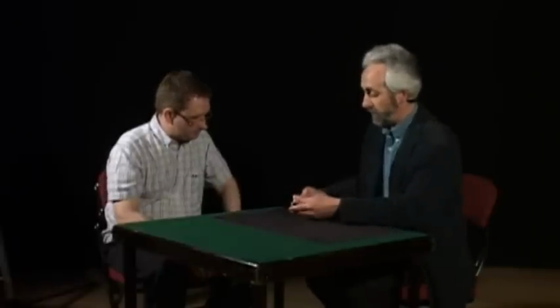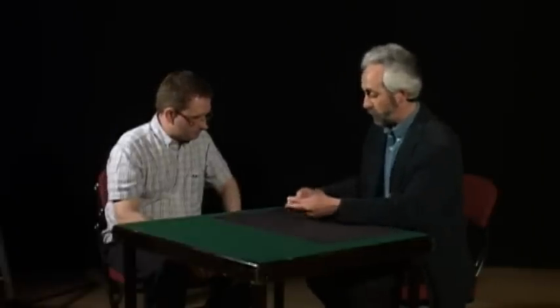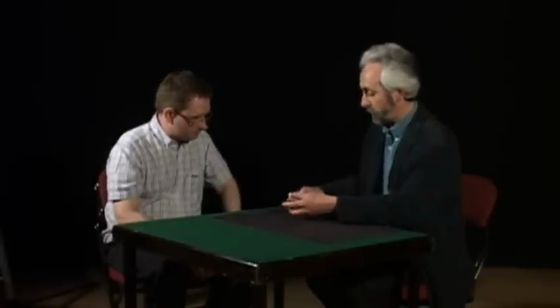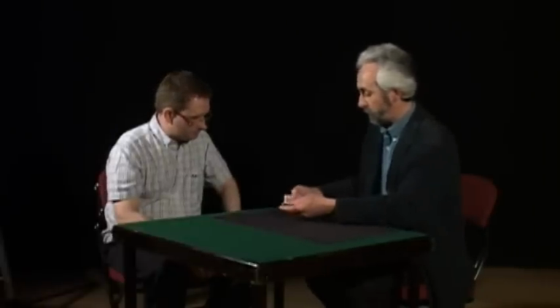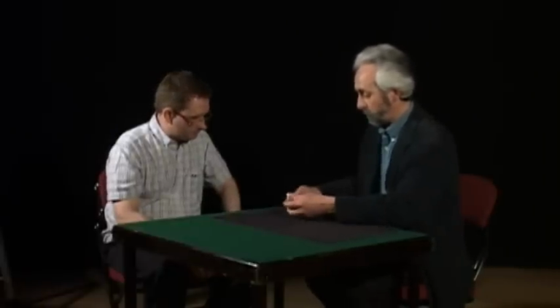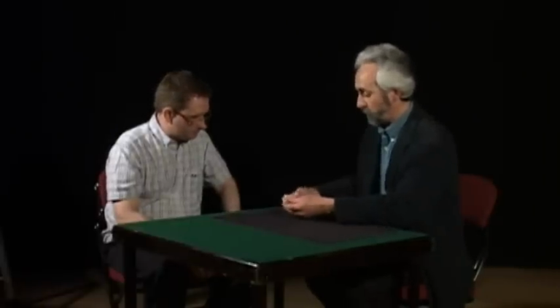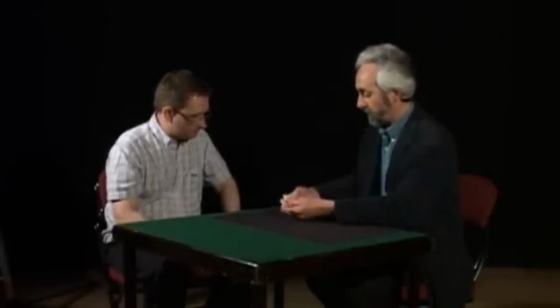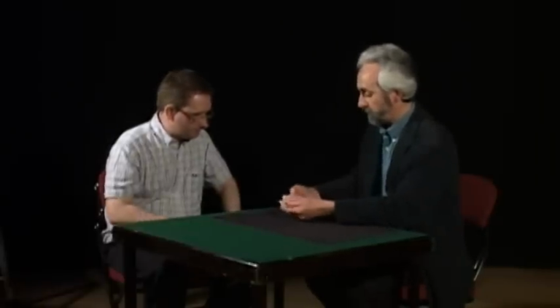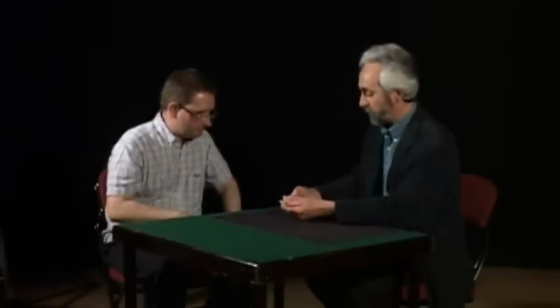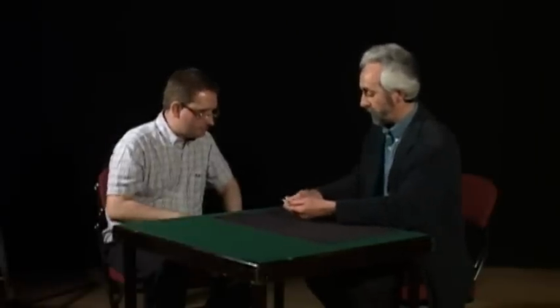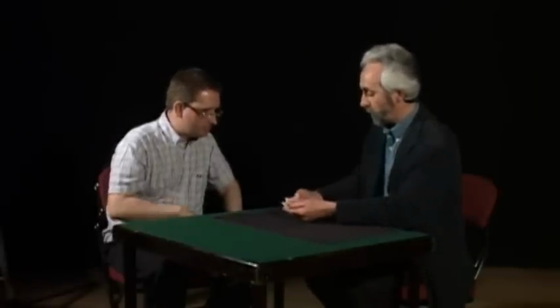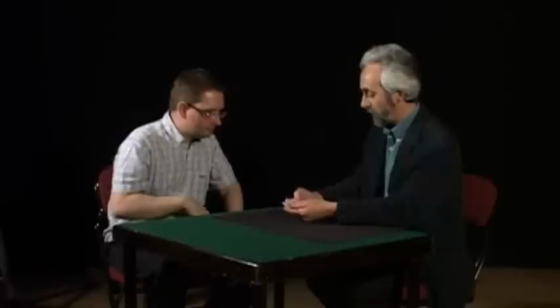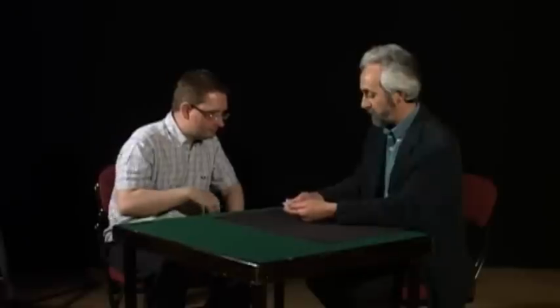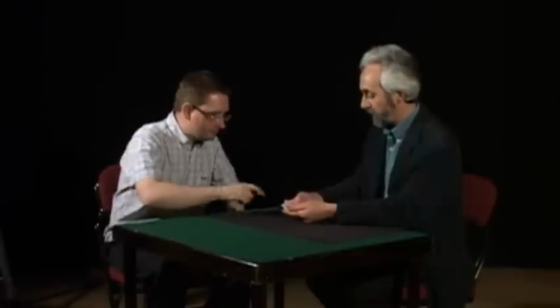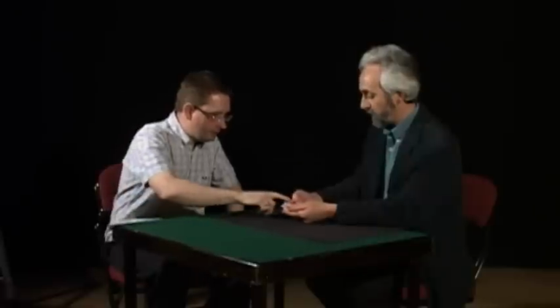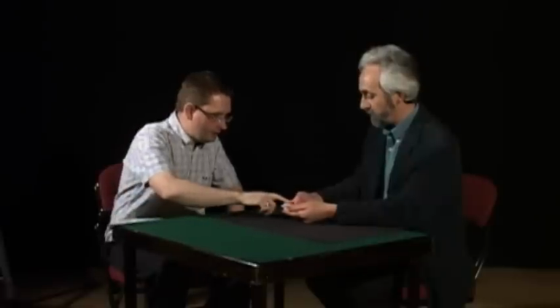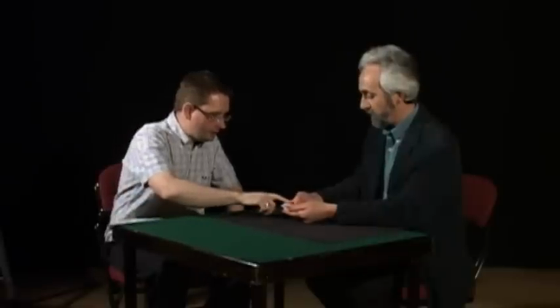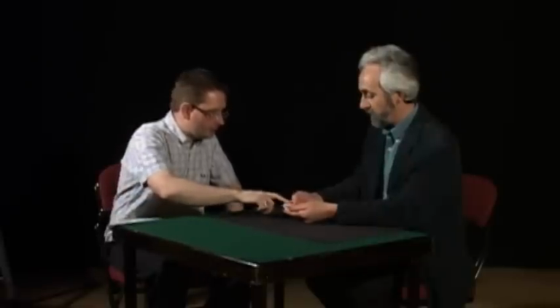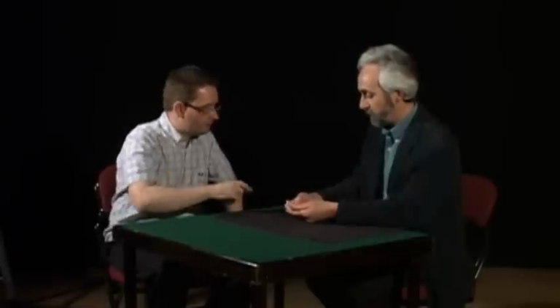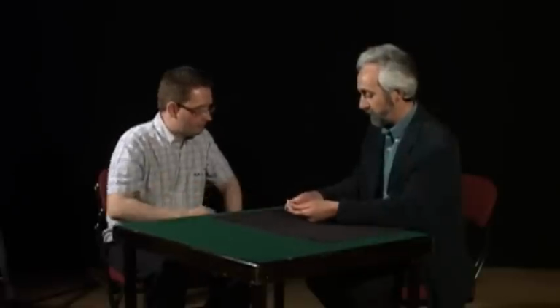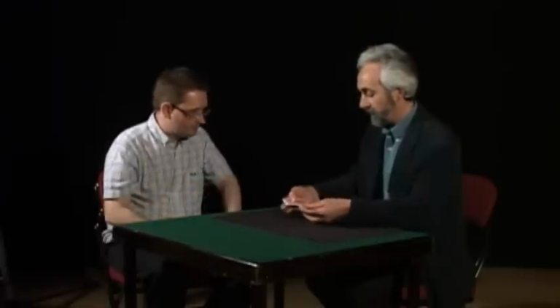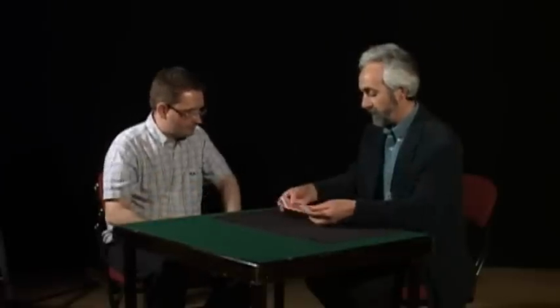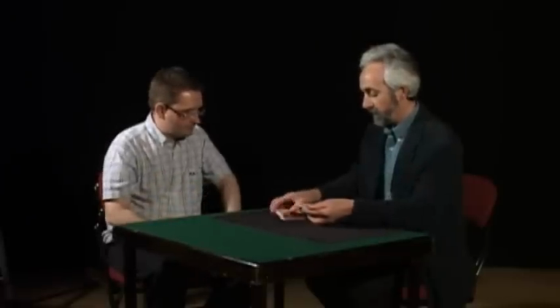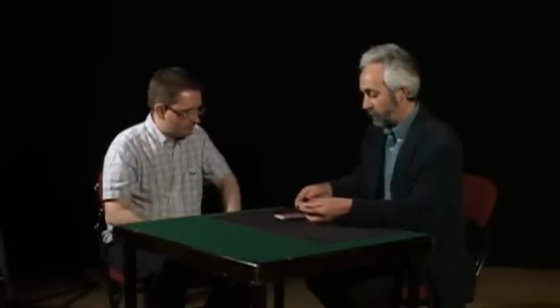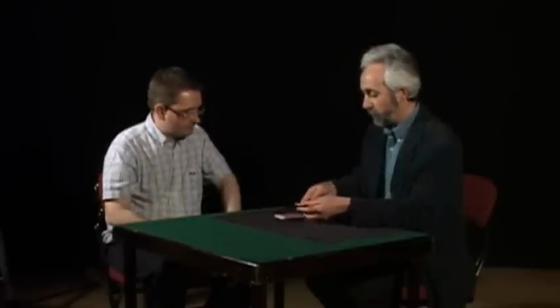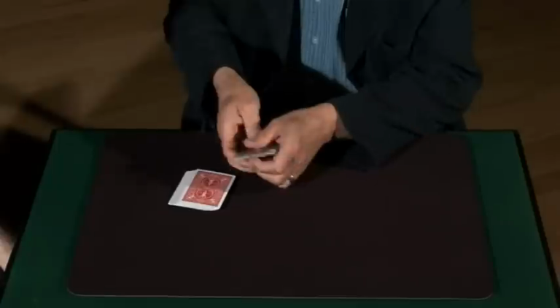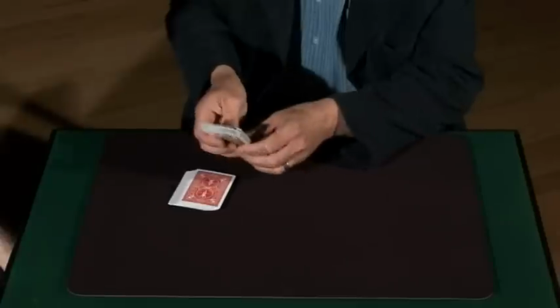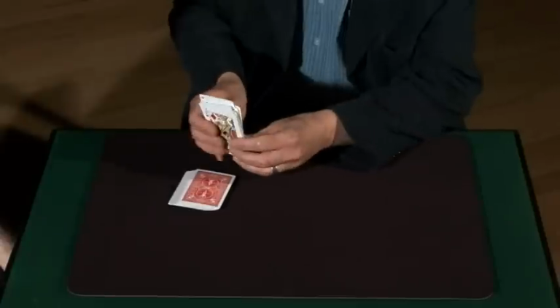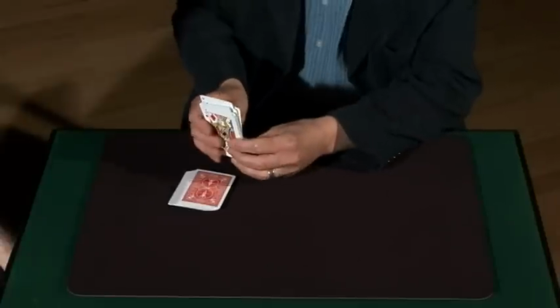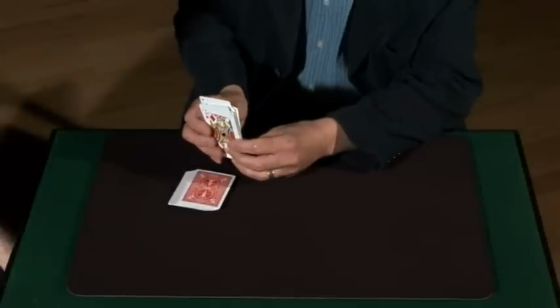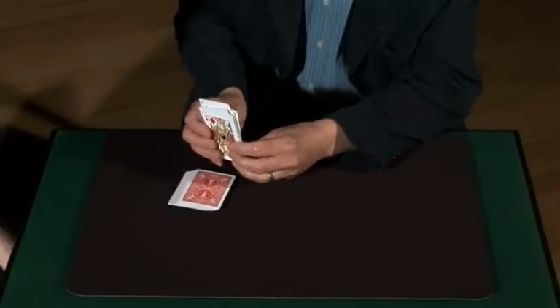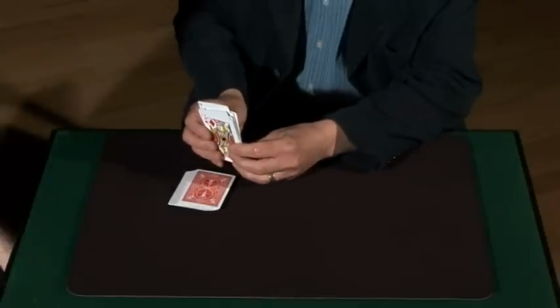I'll just go through — push them like this. Just touch any card you like as it flies by. Okay, just remember the card. Got it.